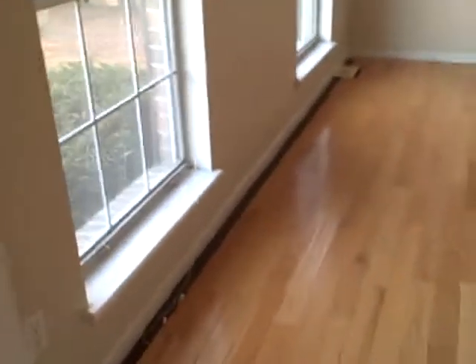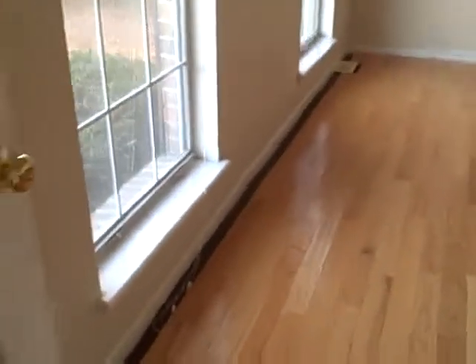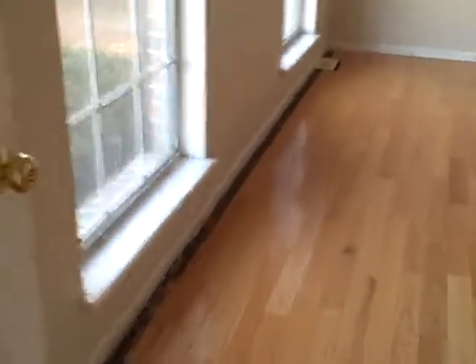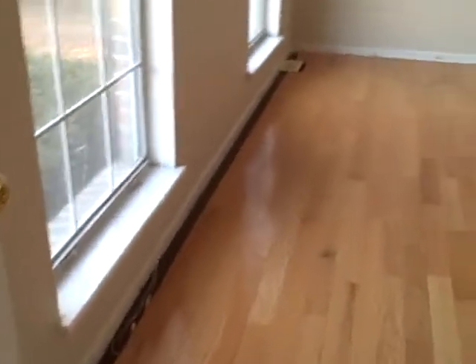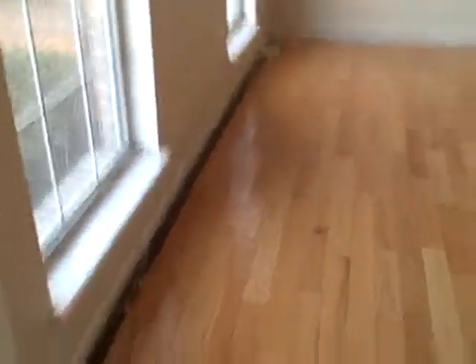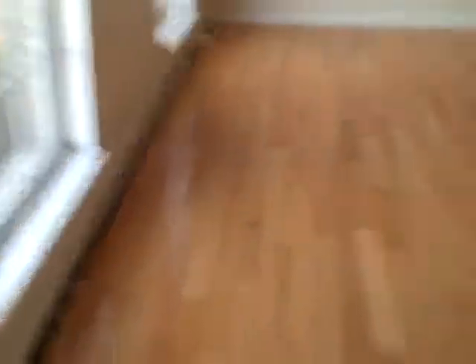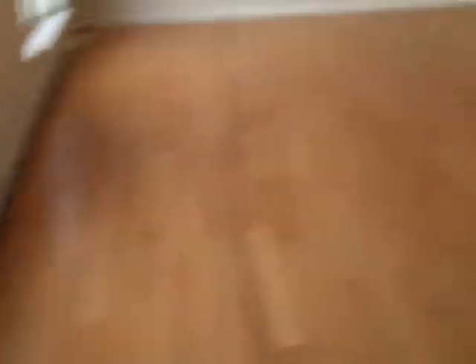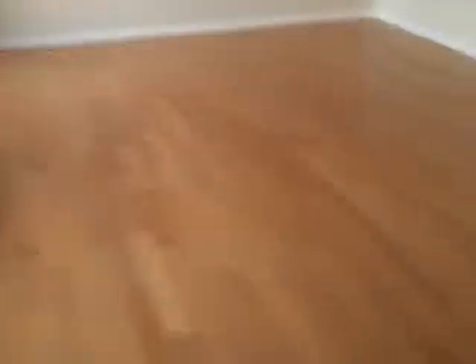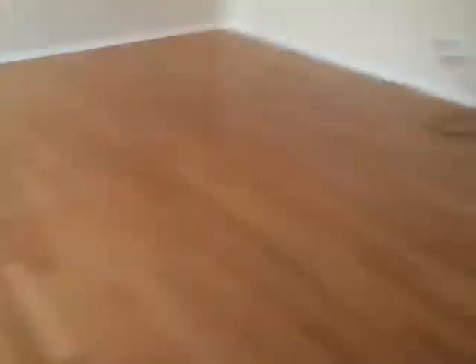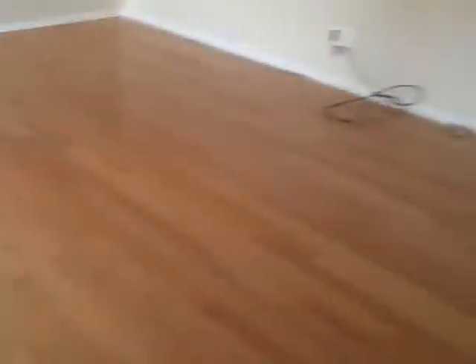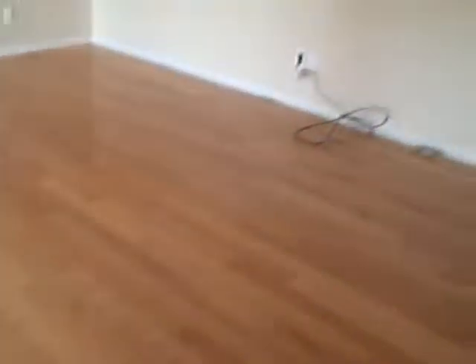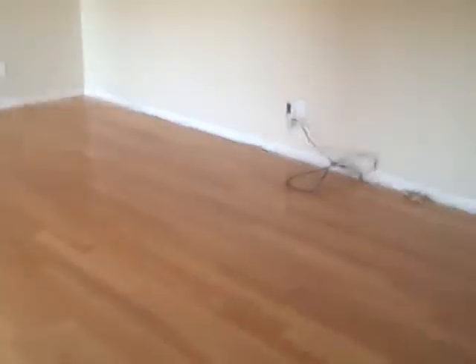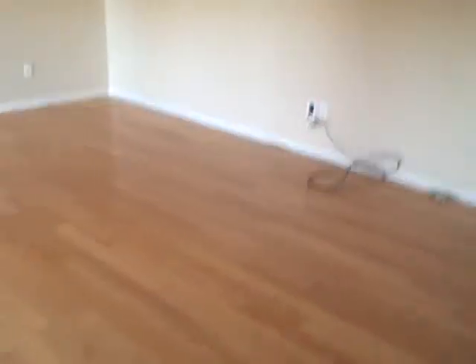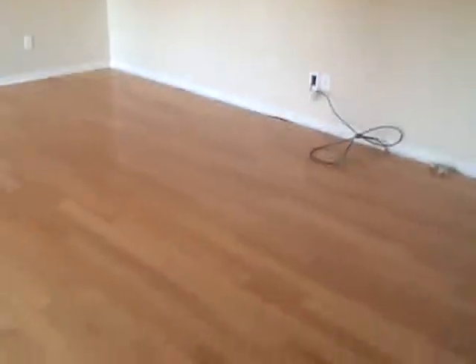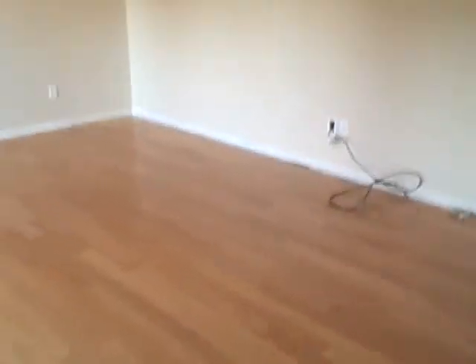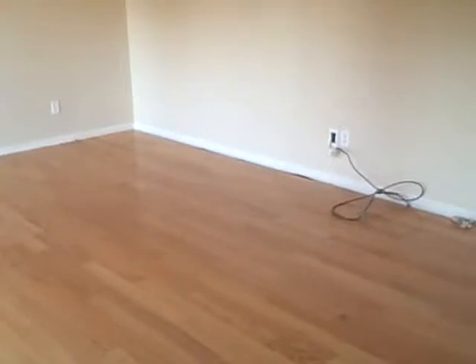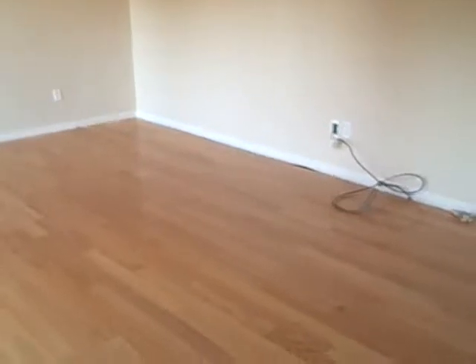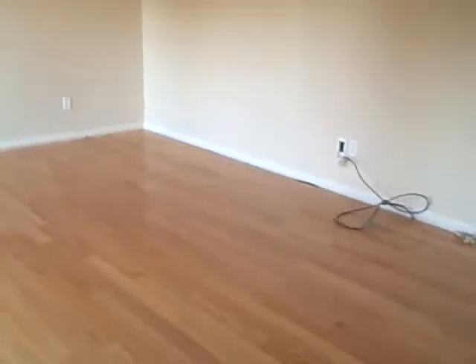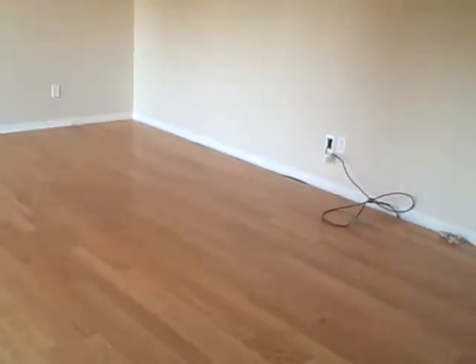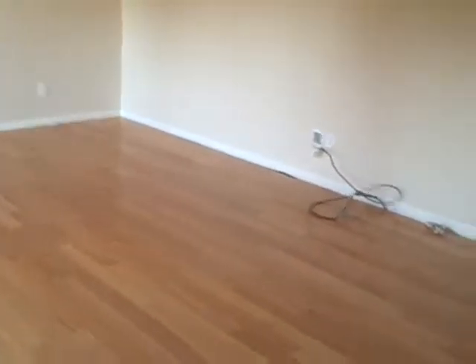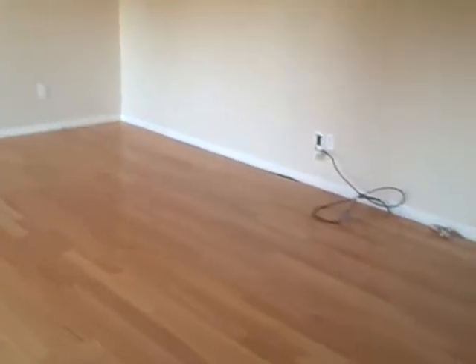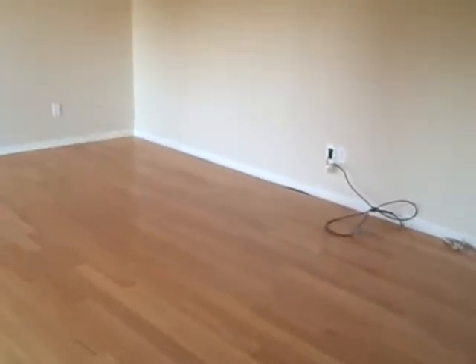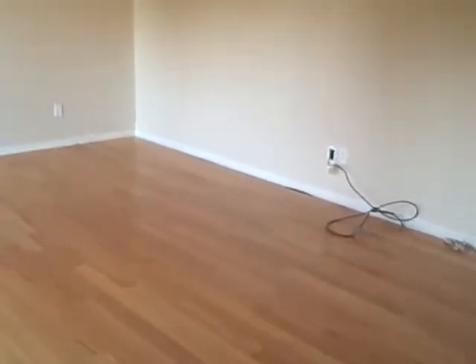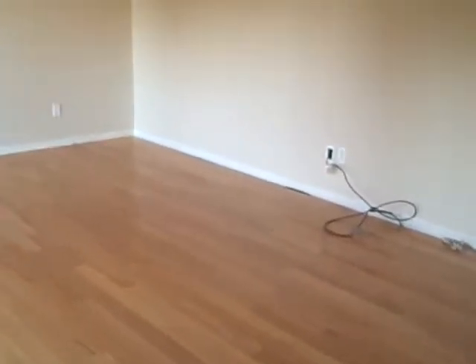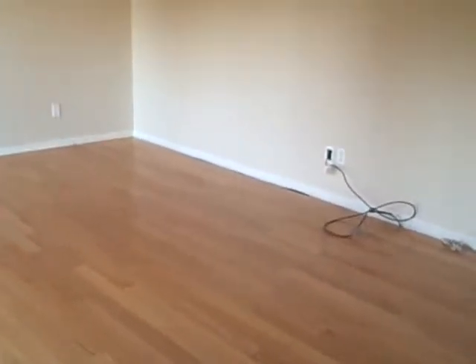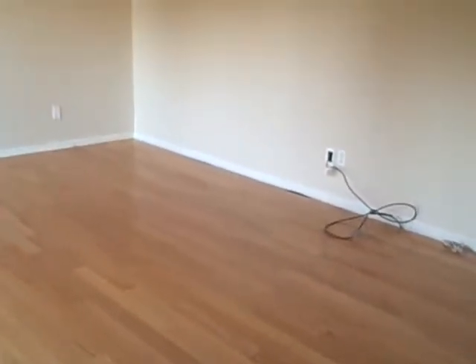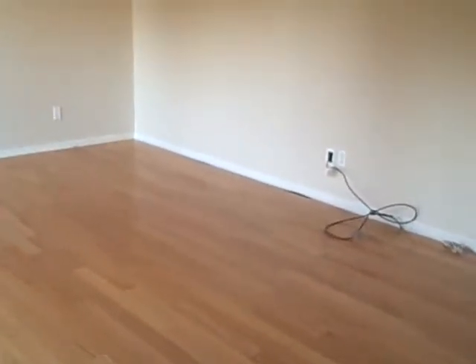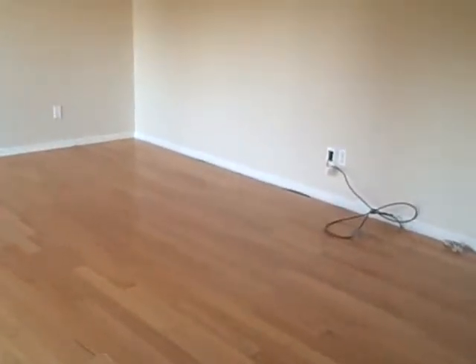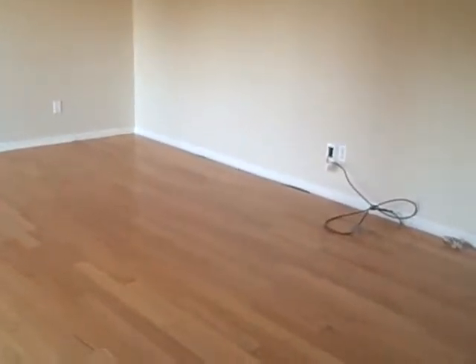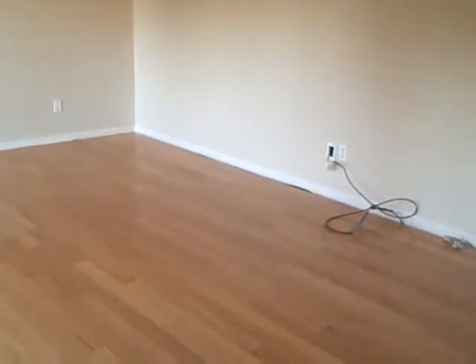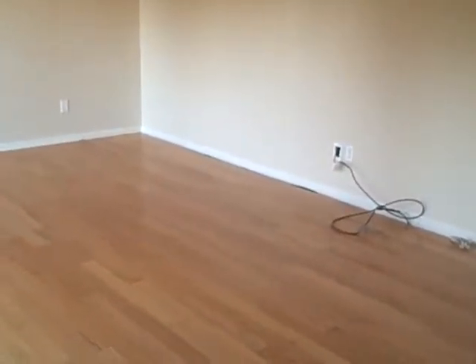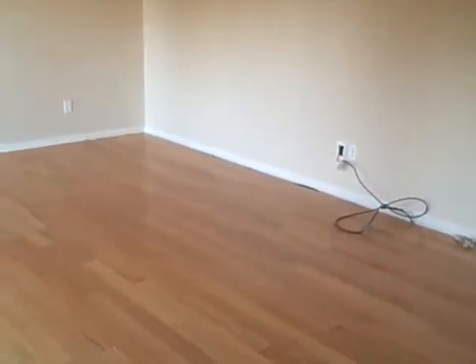But hey, there you go. There it is. Here we go. This is in the living room. Yes.